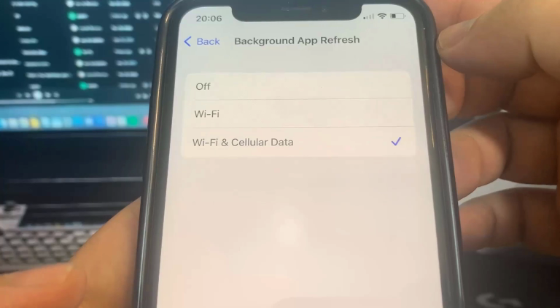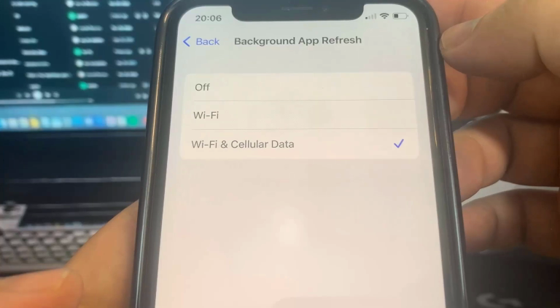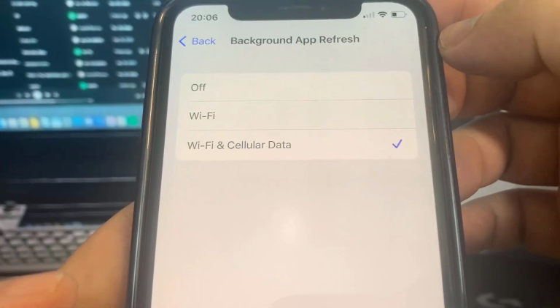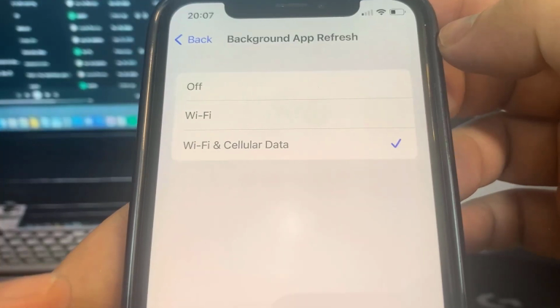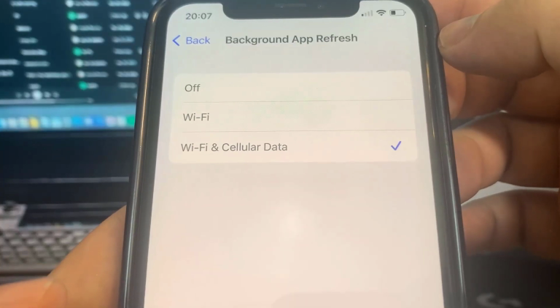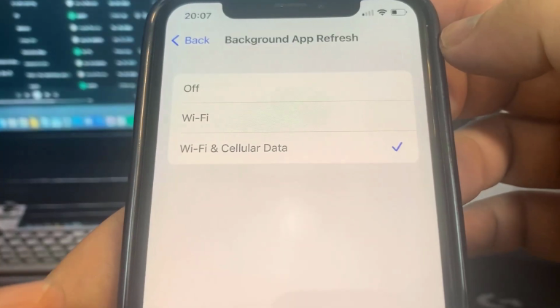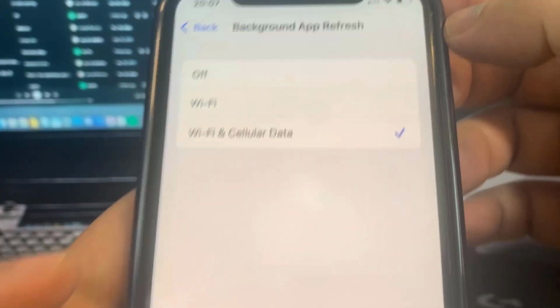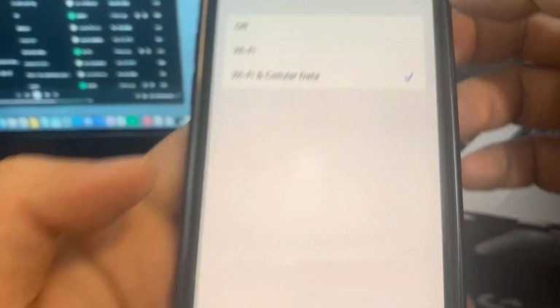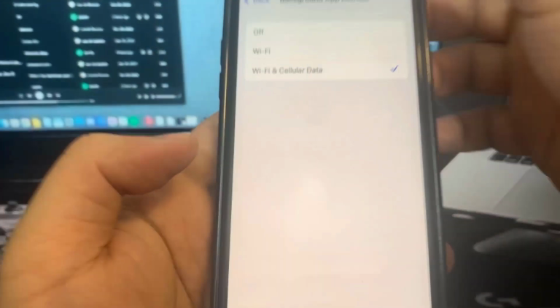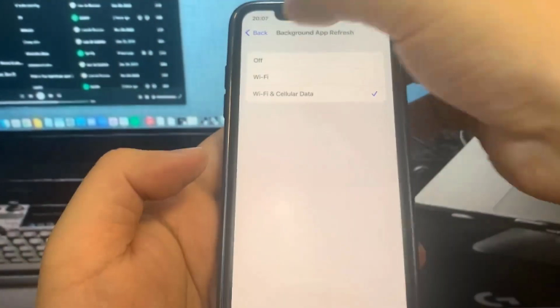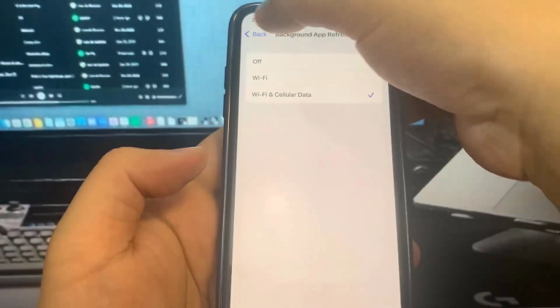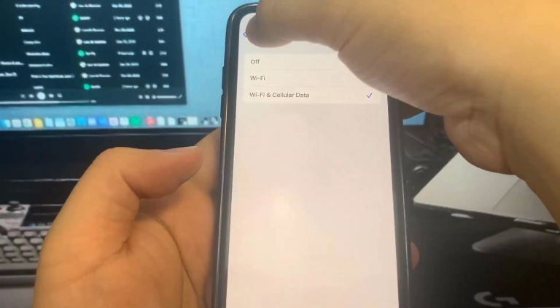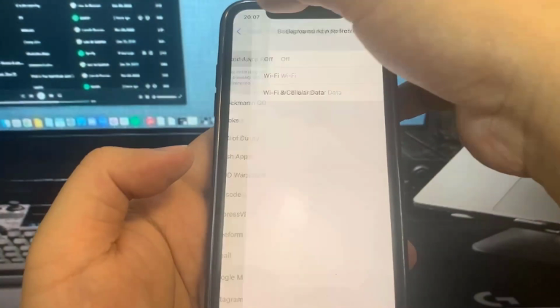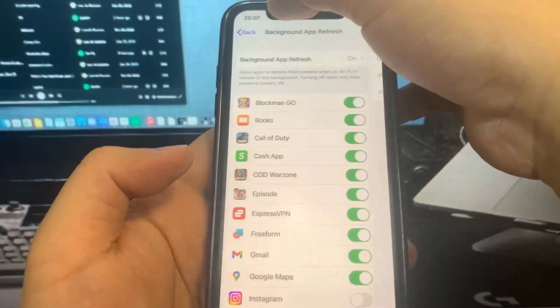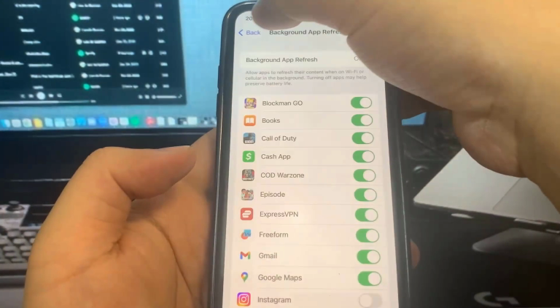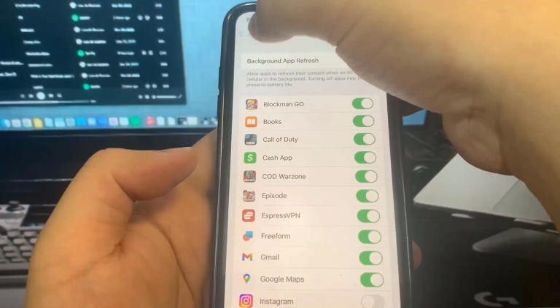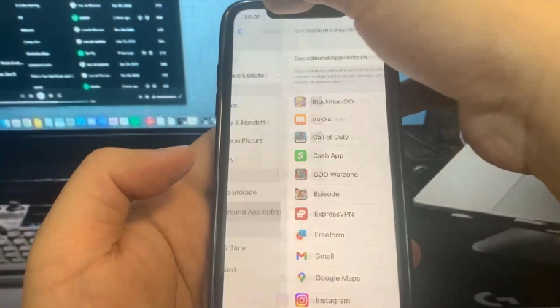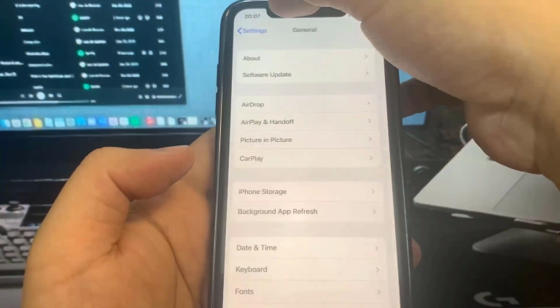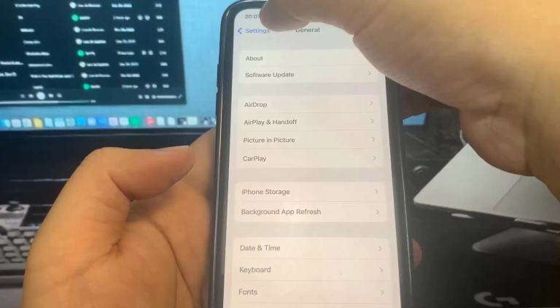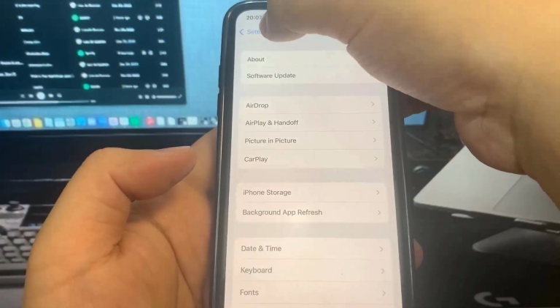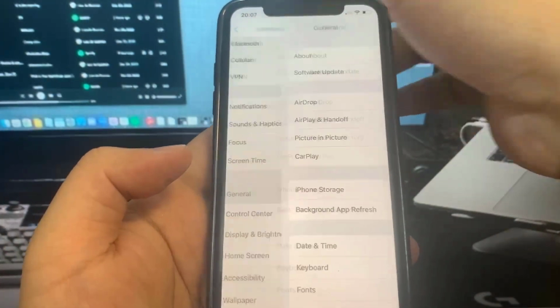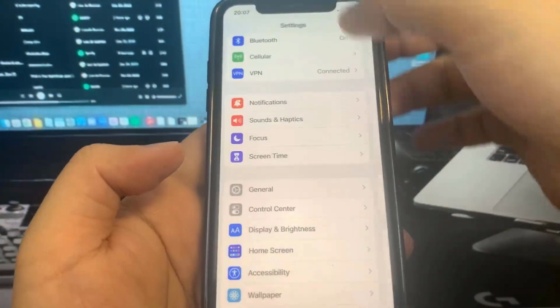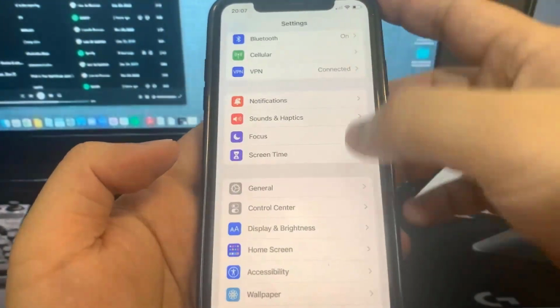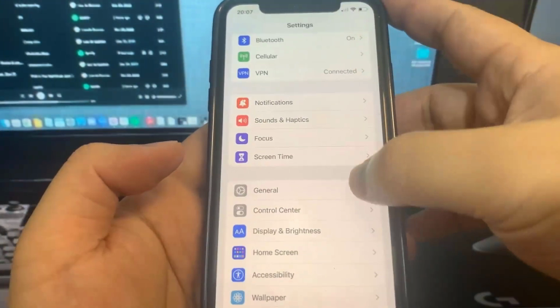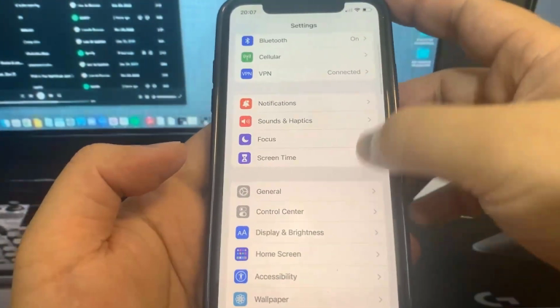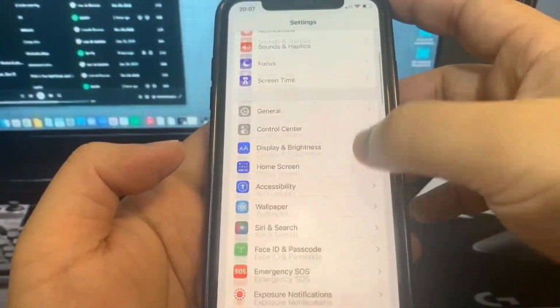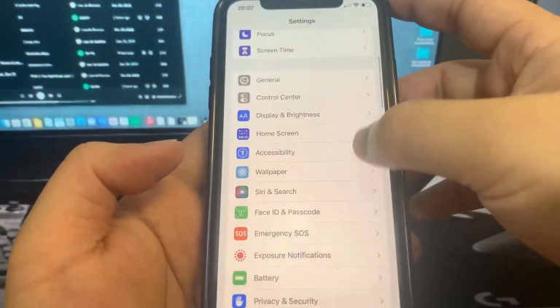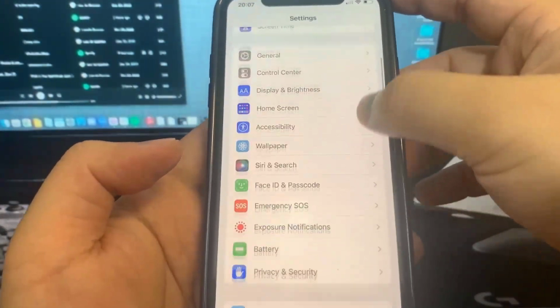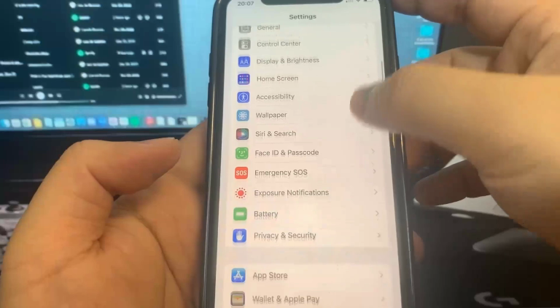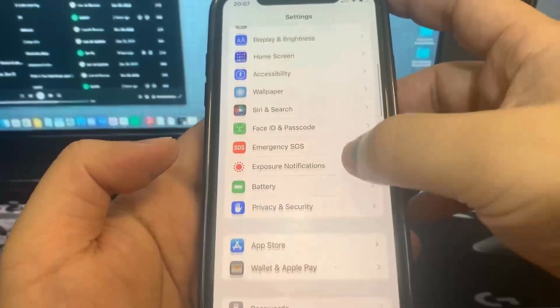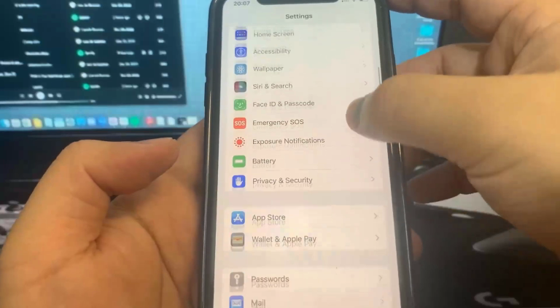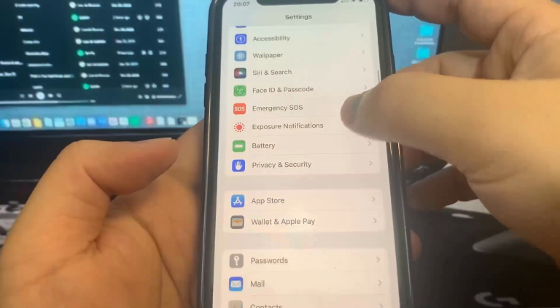Hey guys, in this video I'm going to be showing you guys how to jailbreak on the newest version of iOS, no computer needed.